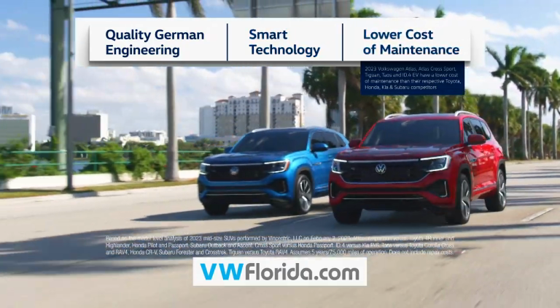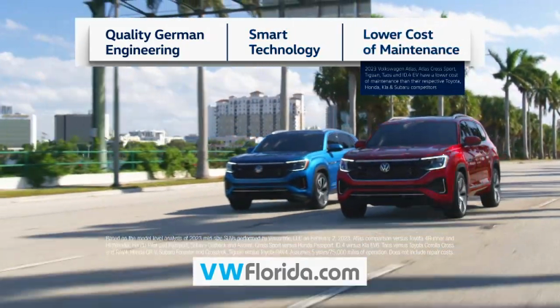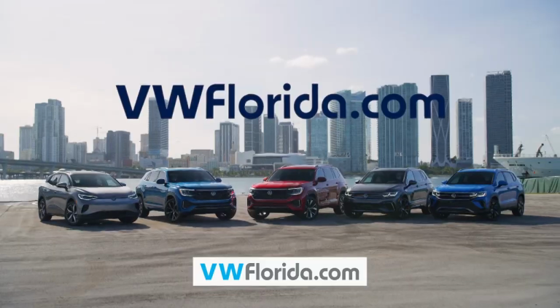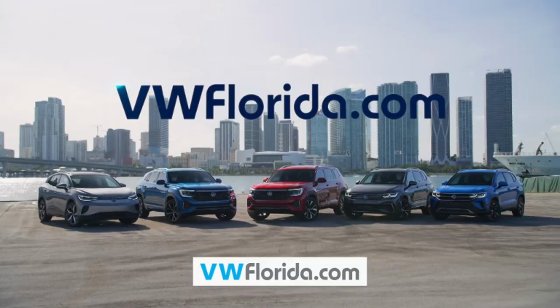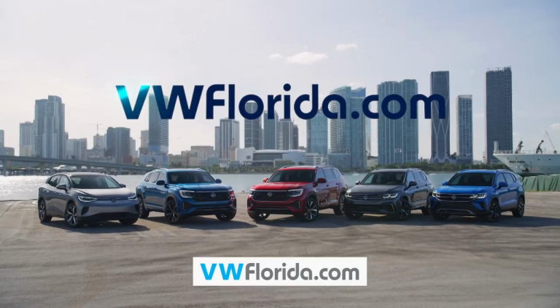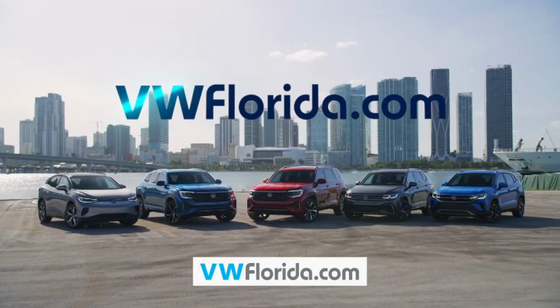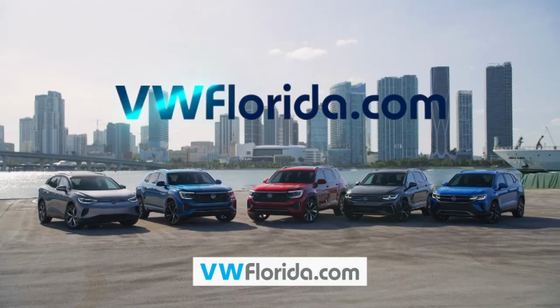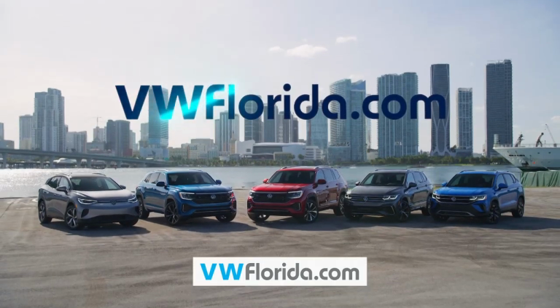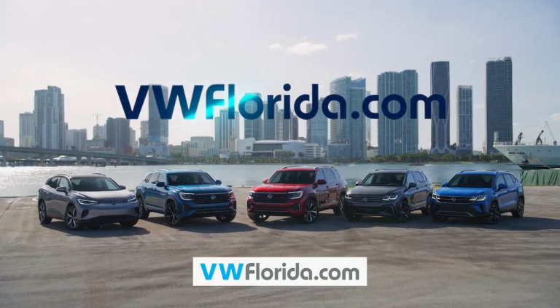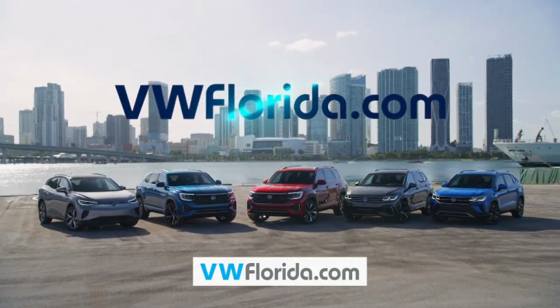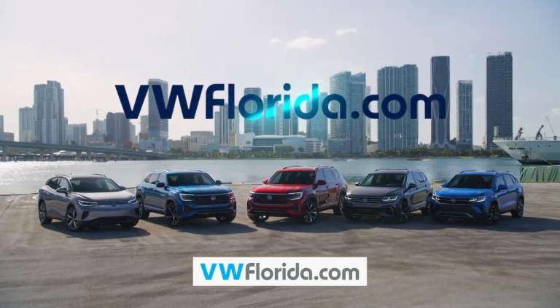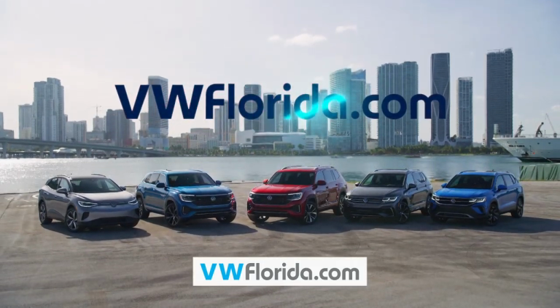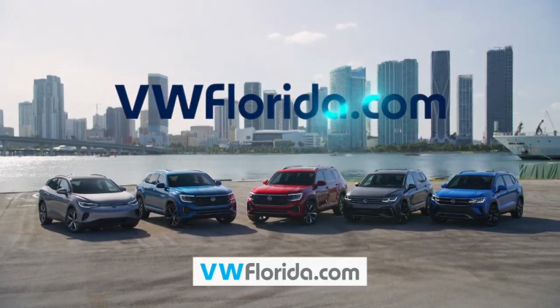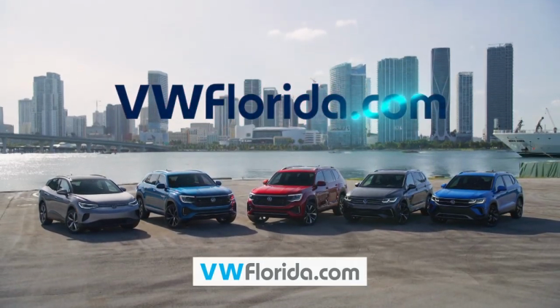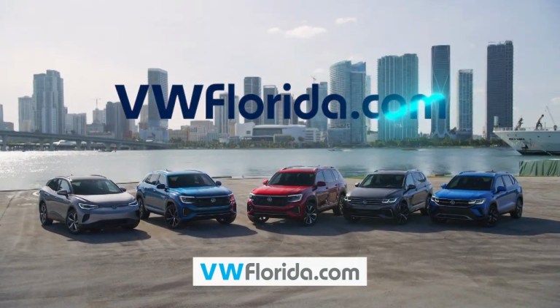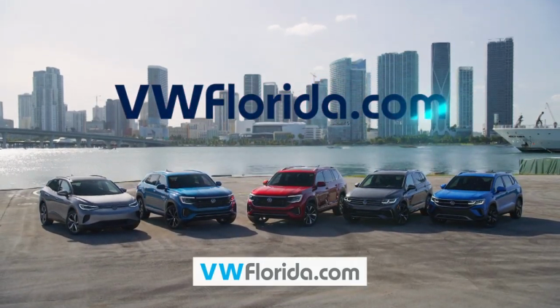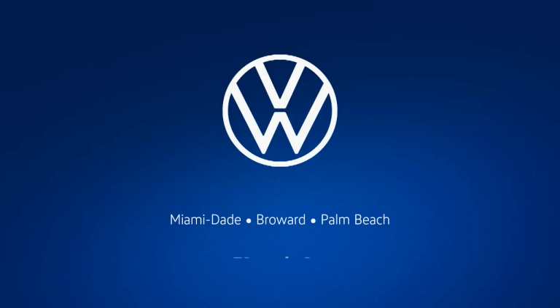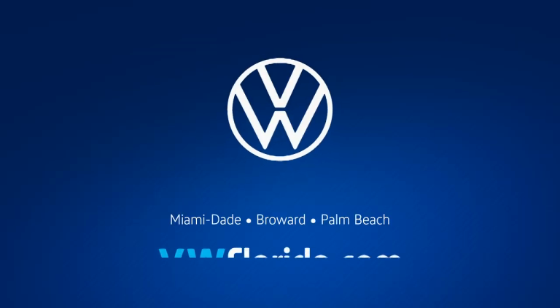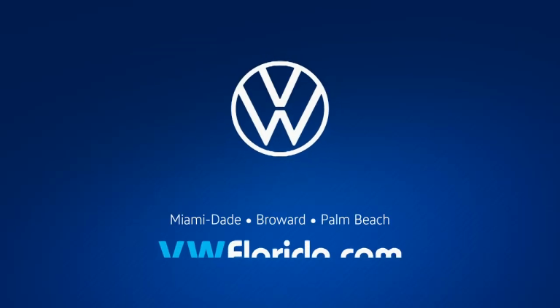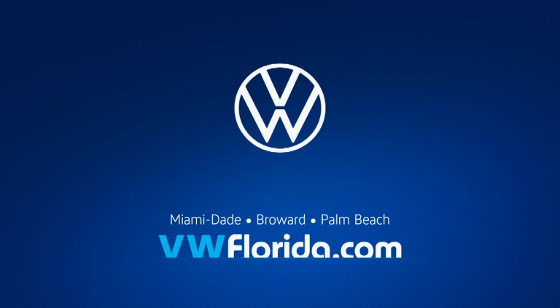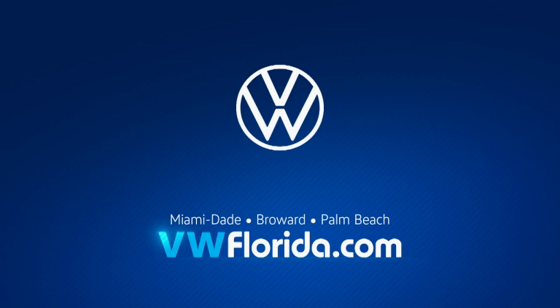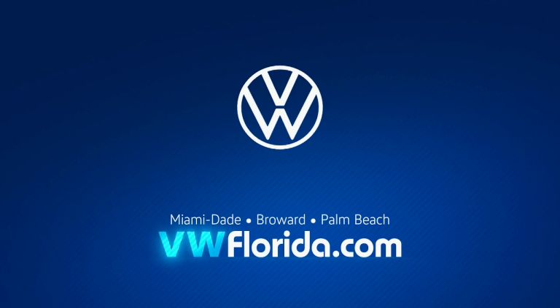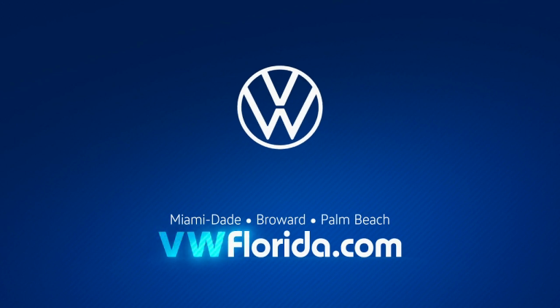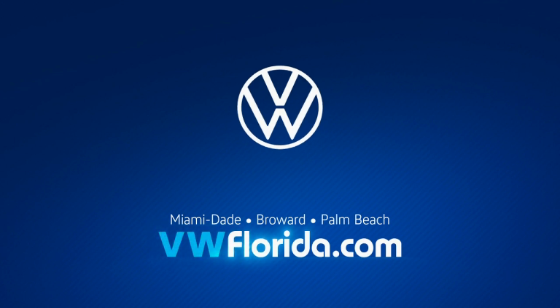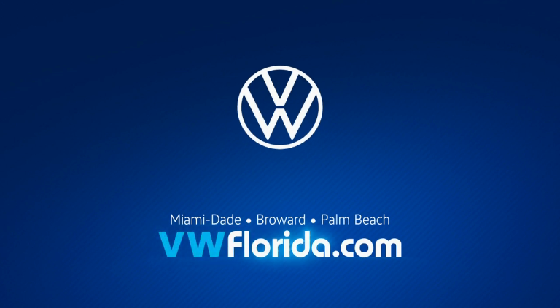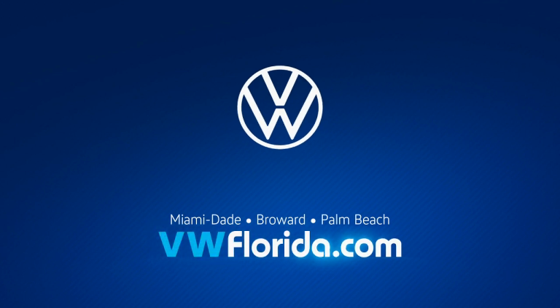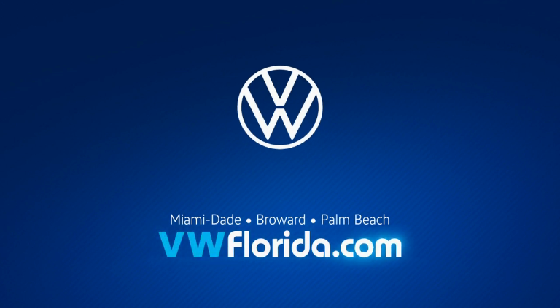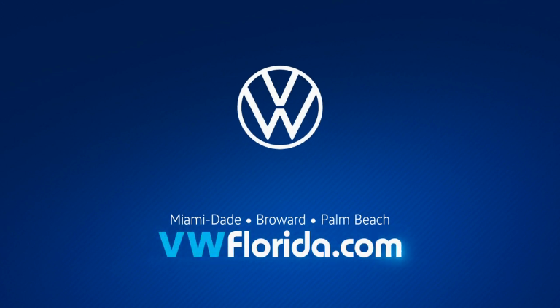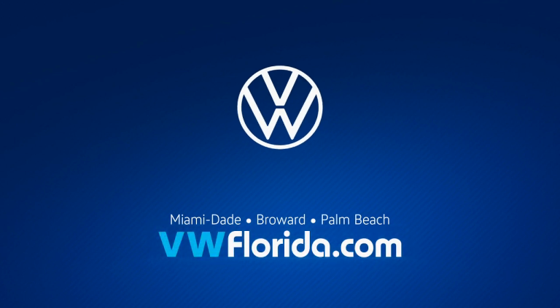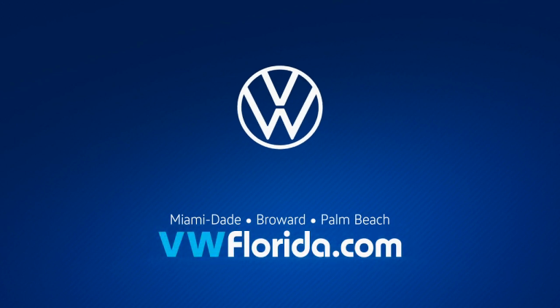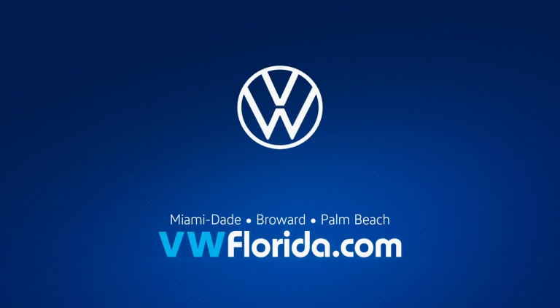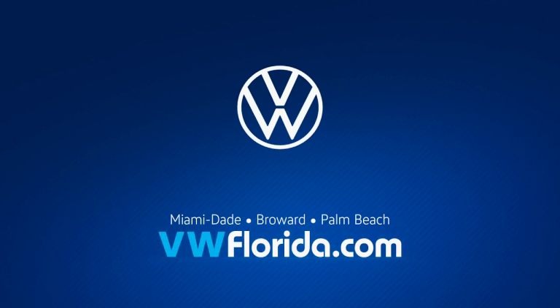Visit a Volkswagen South Florida dealership near you and test drive one today. Shop vwflorida.com.